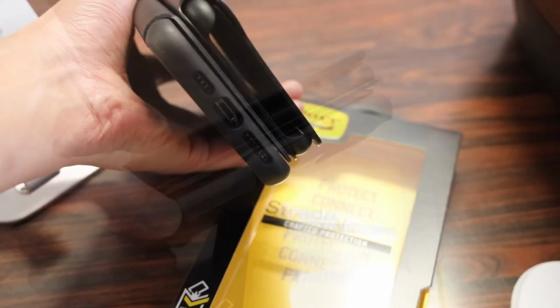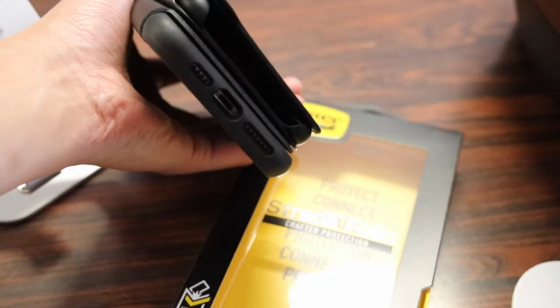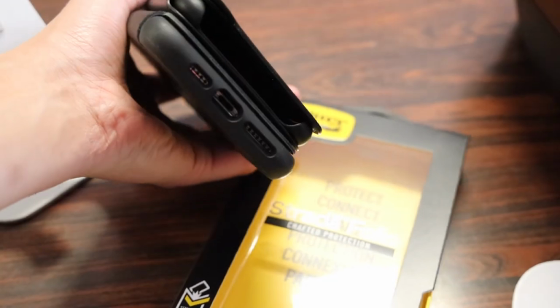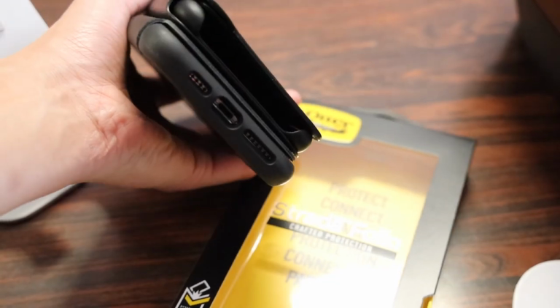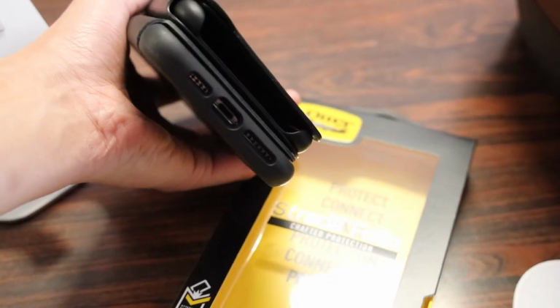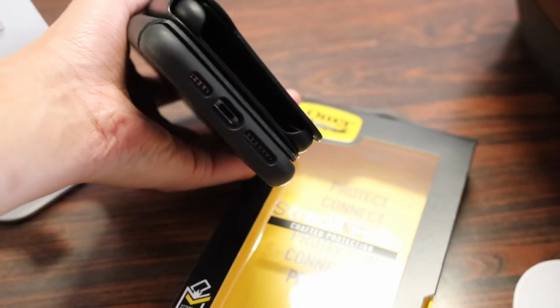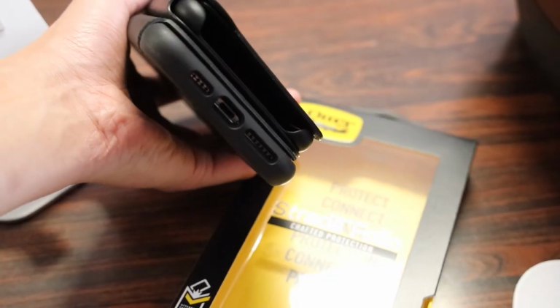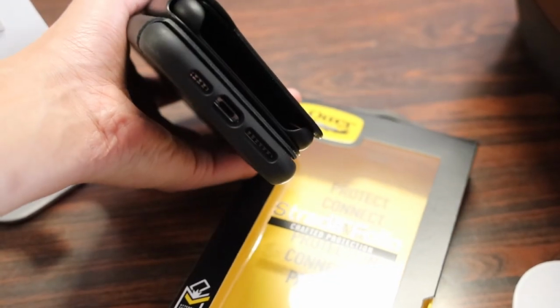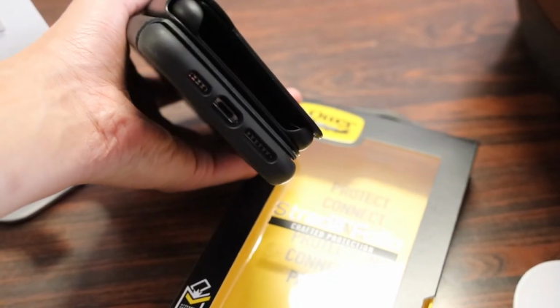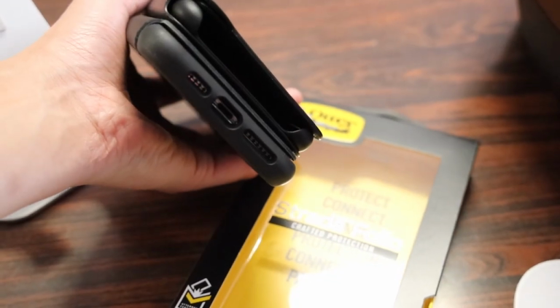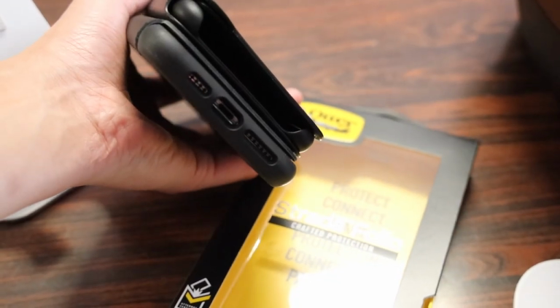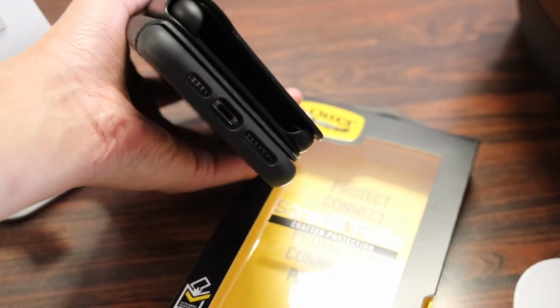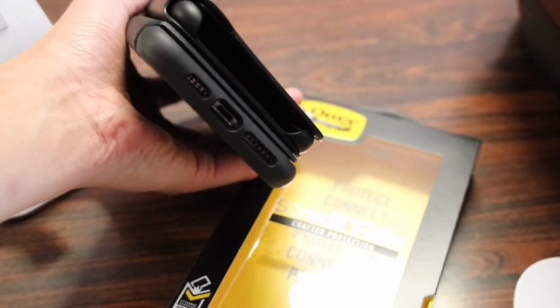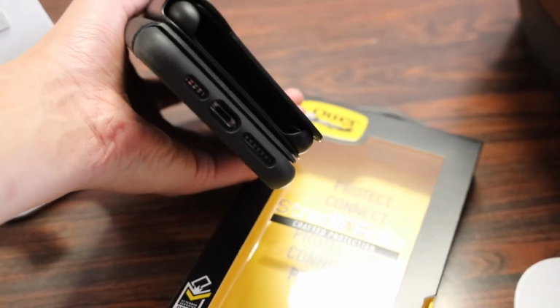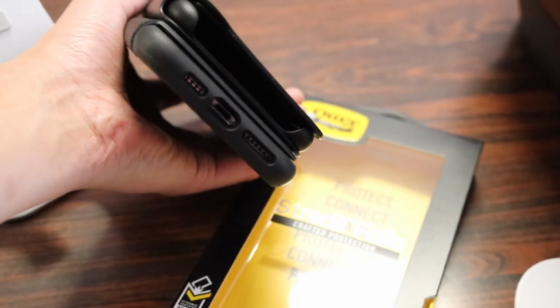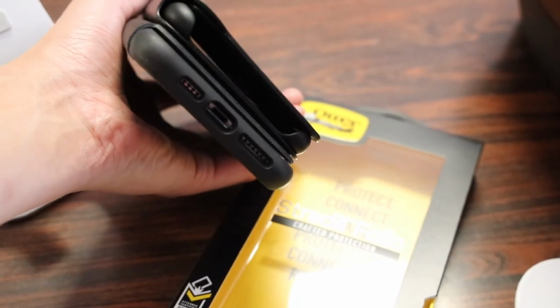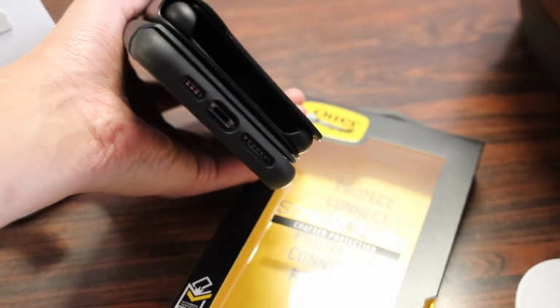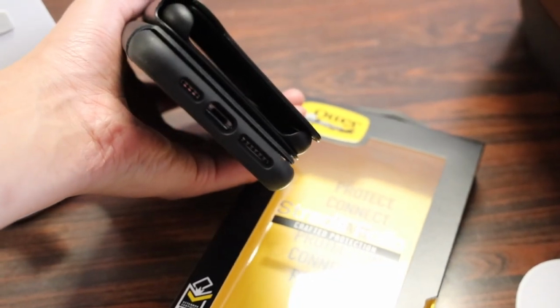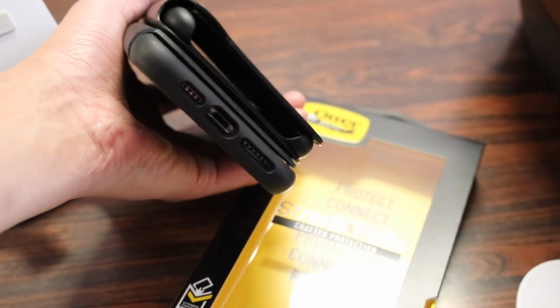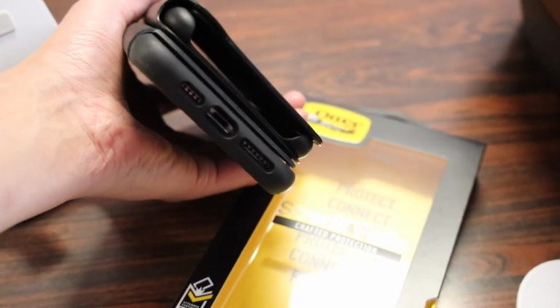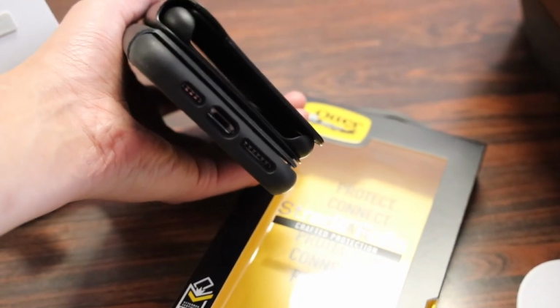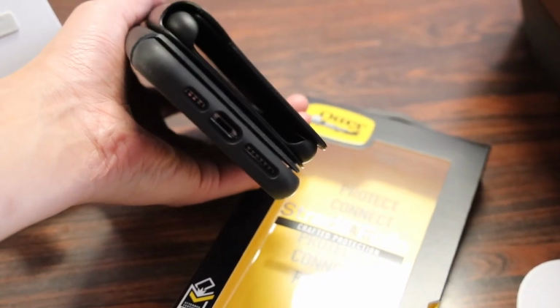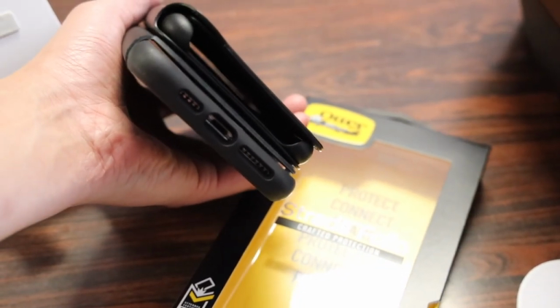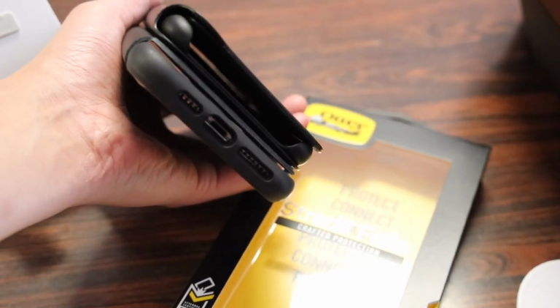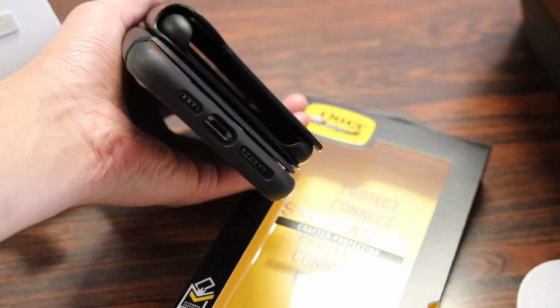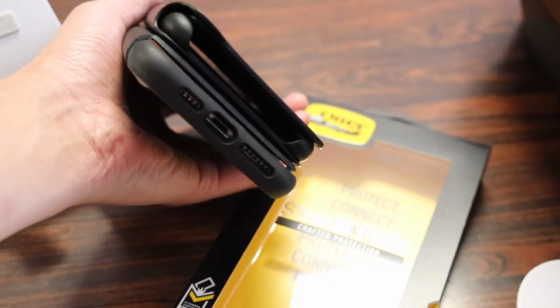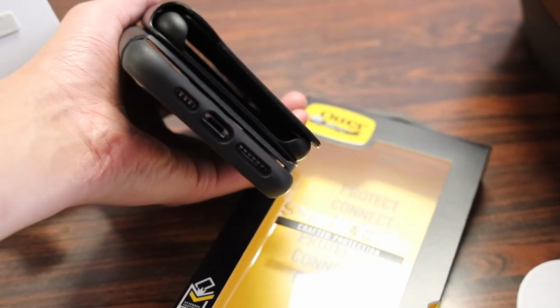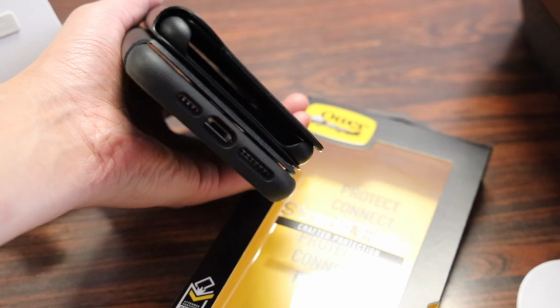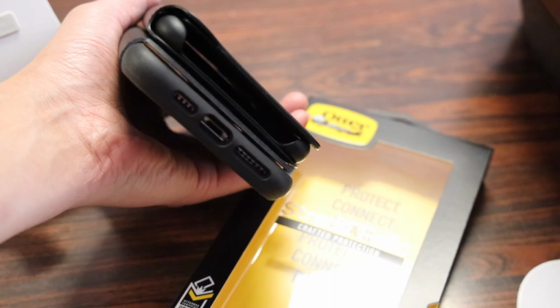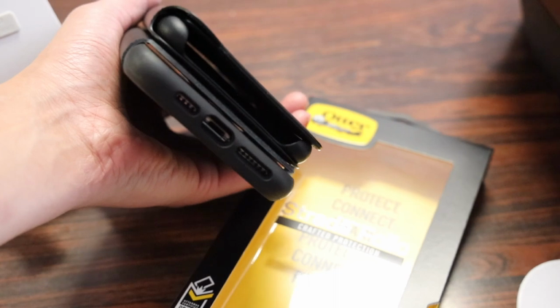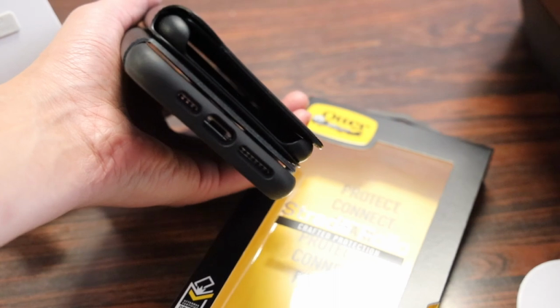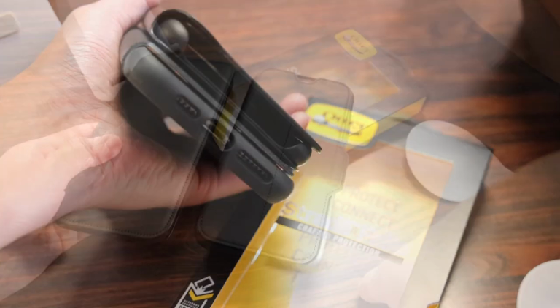For me, the biggest advantage of the Strata case is that it also protects the bottom of the phone, whereas the Apple one does not.